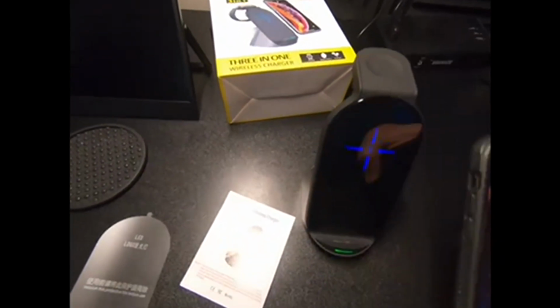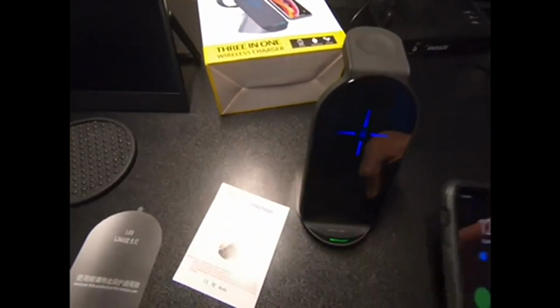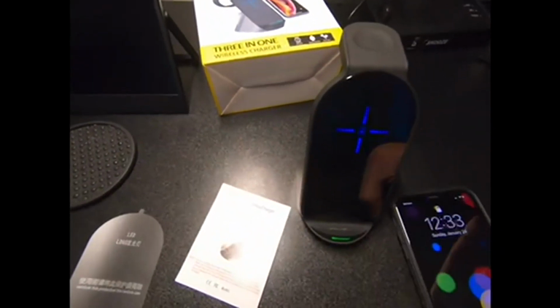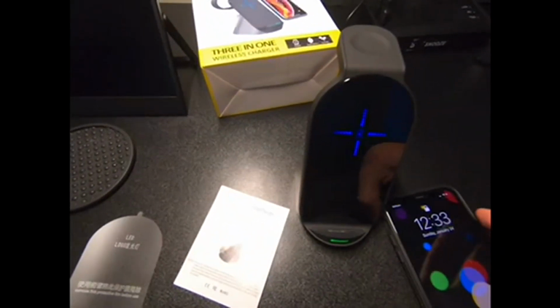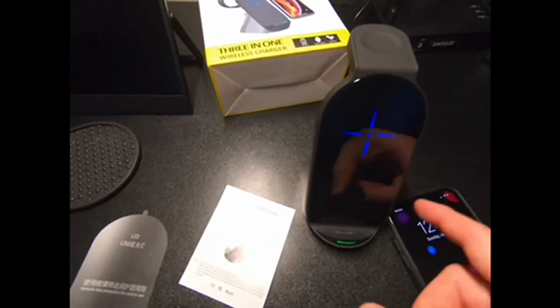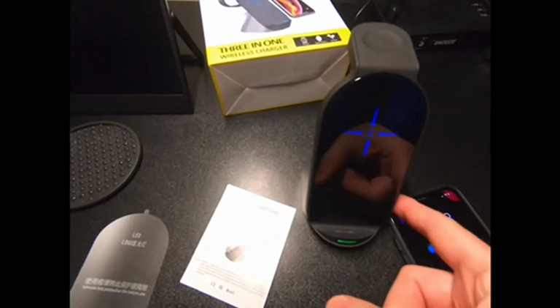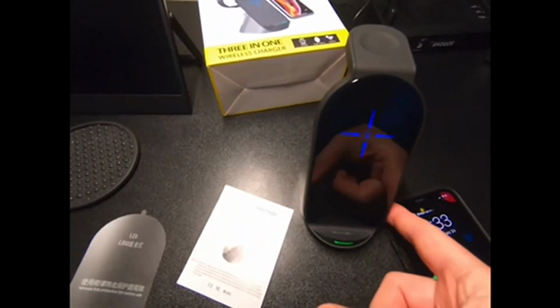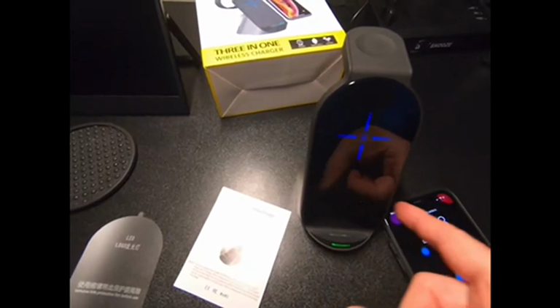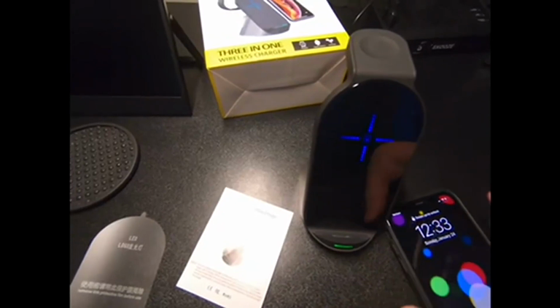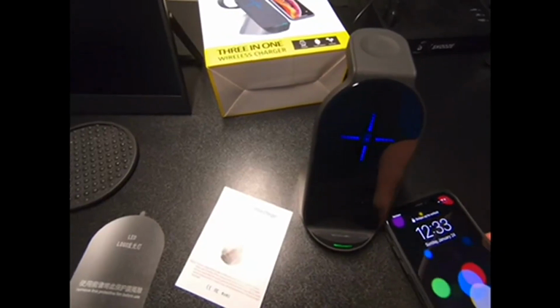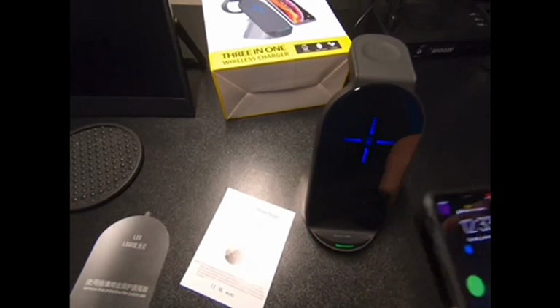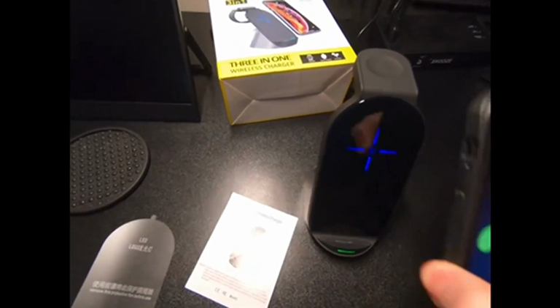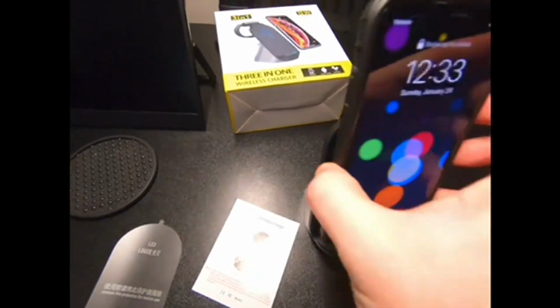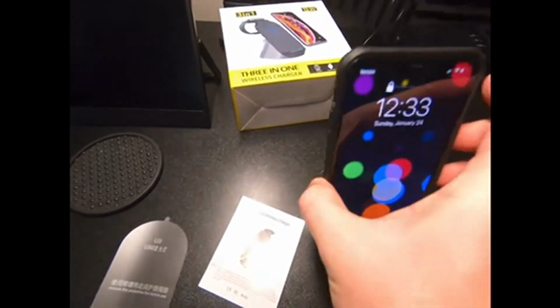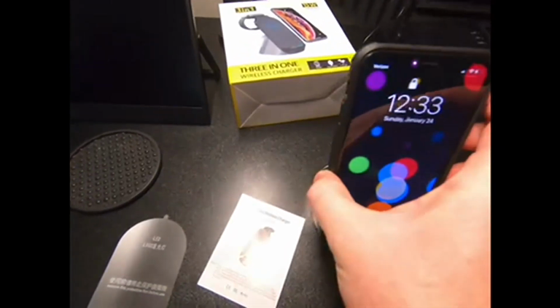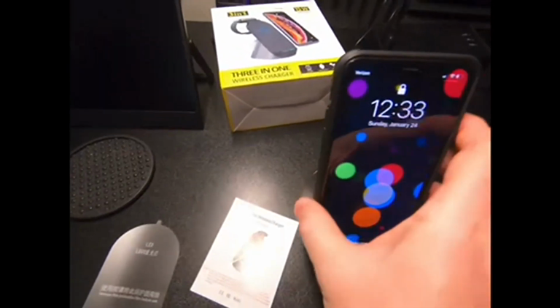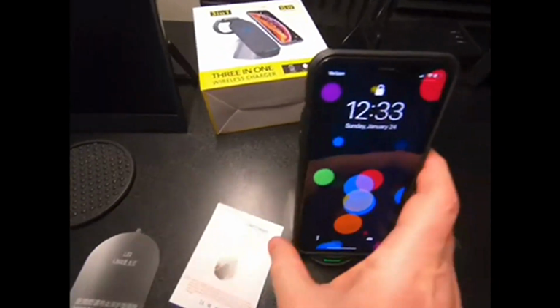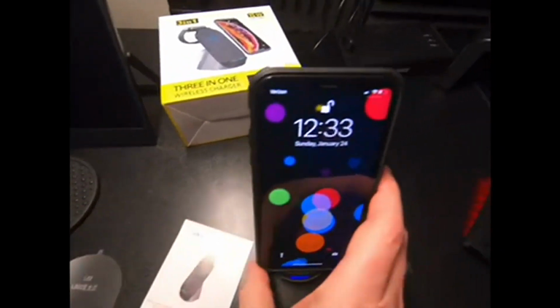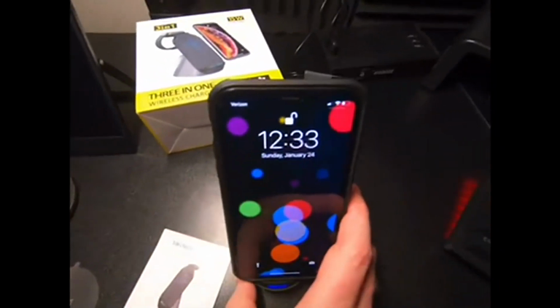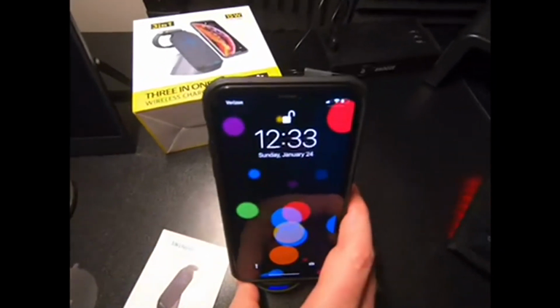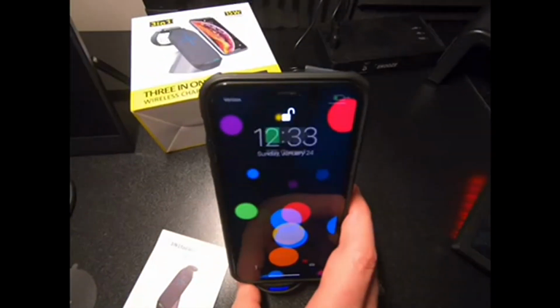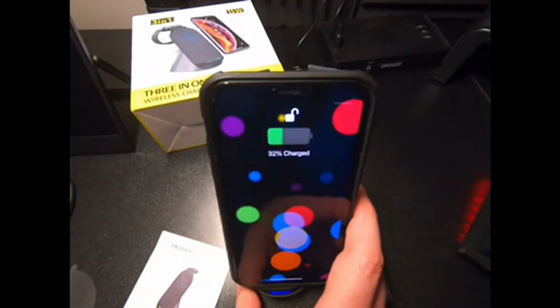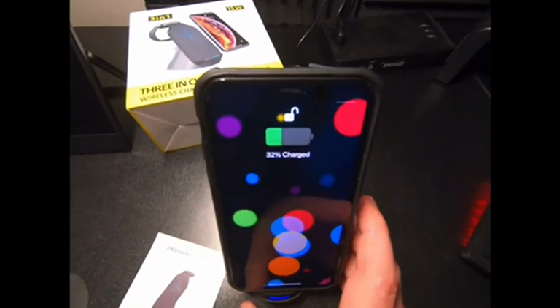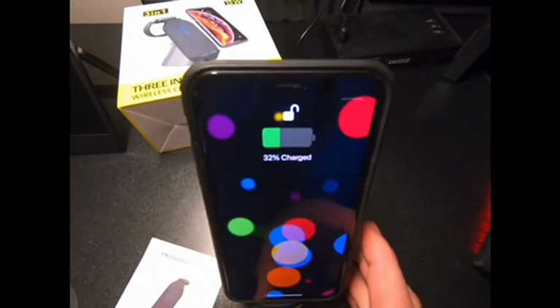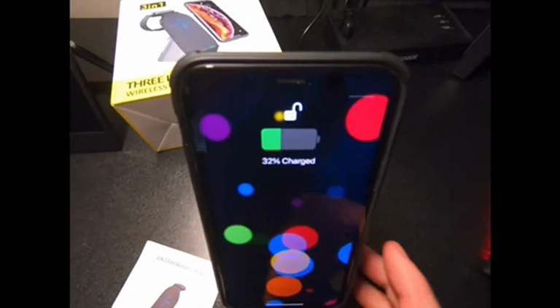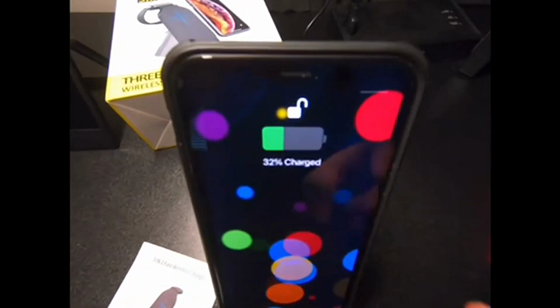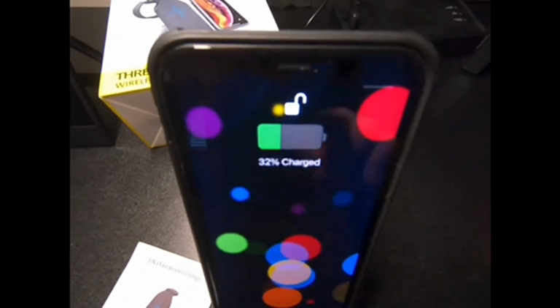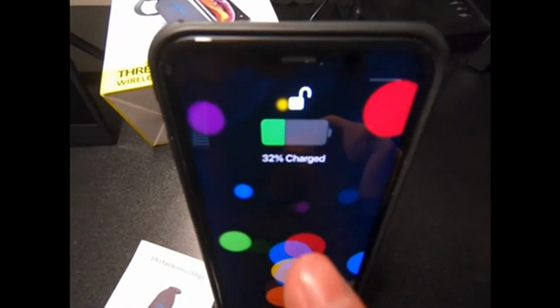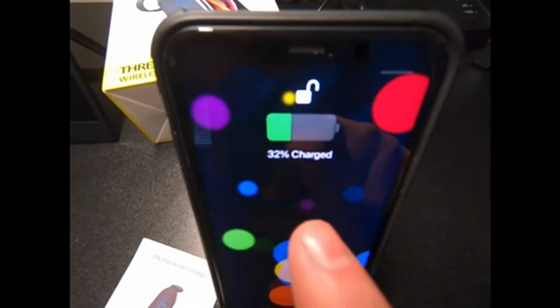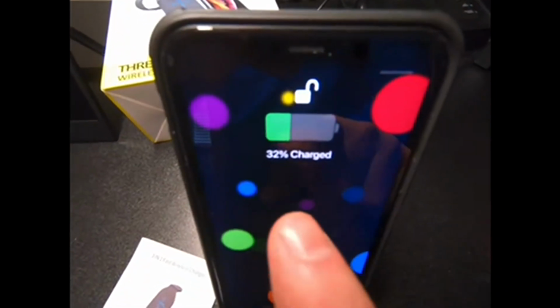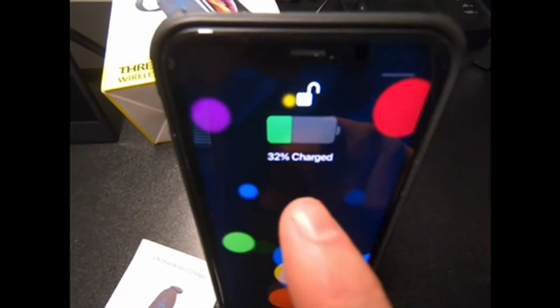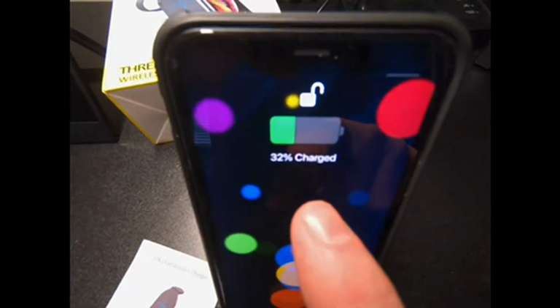I'm going to go ahead and put my phone on, and you can see it's starting to charge.